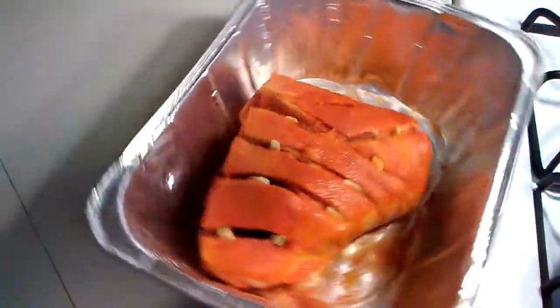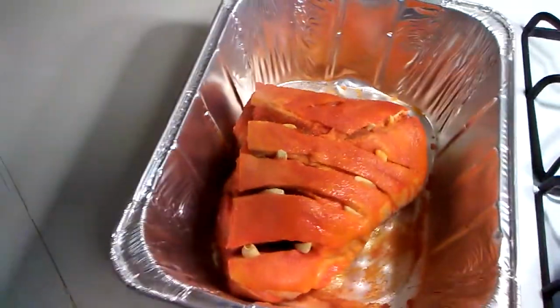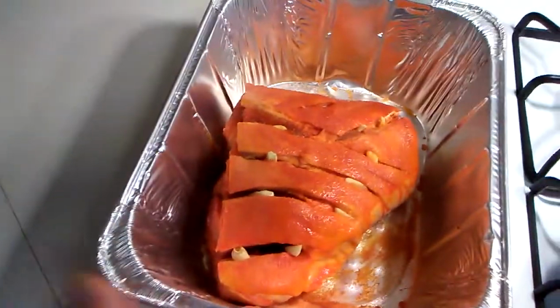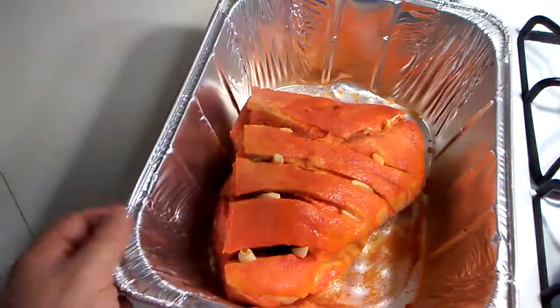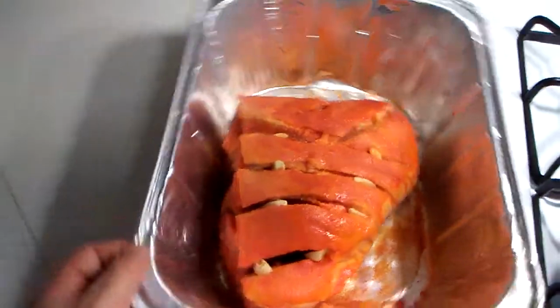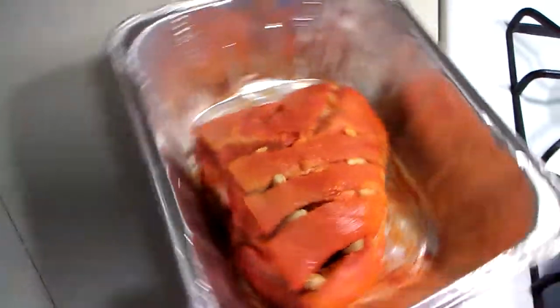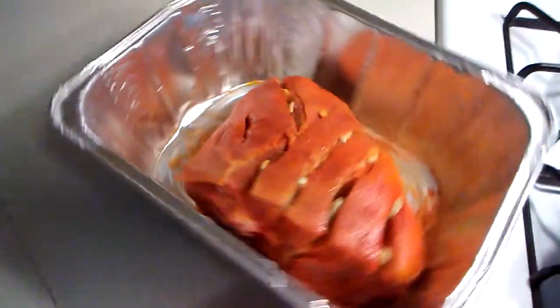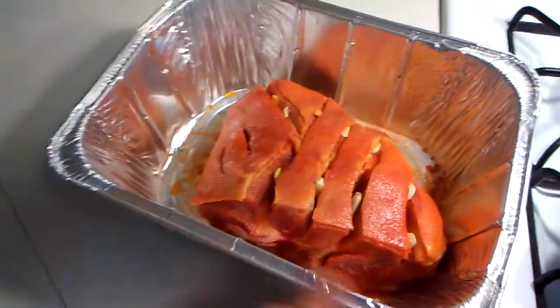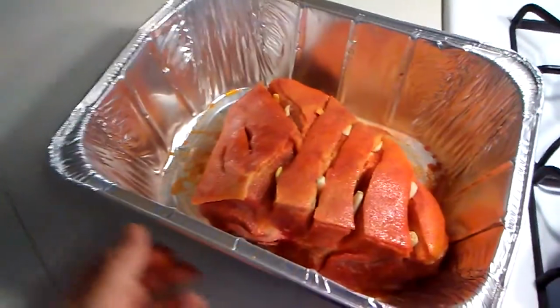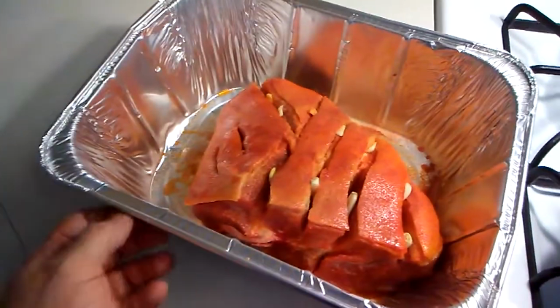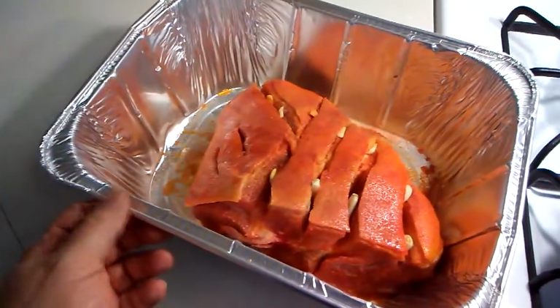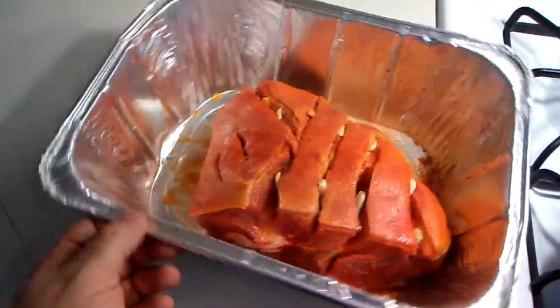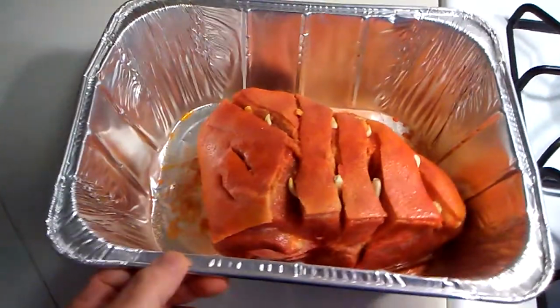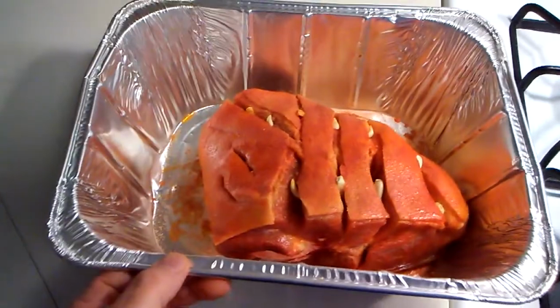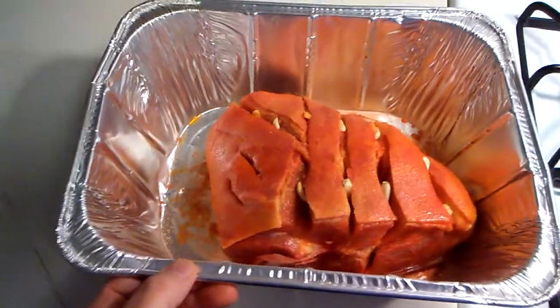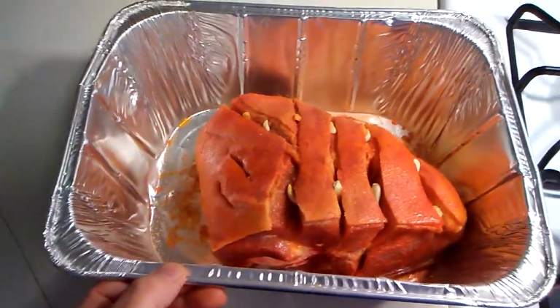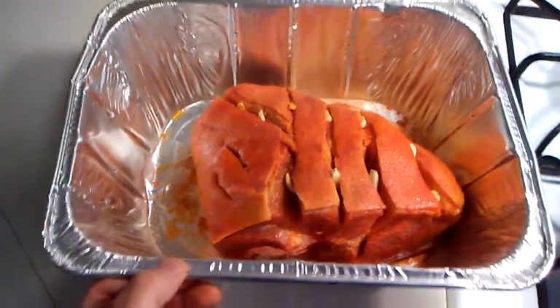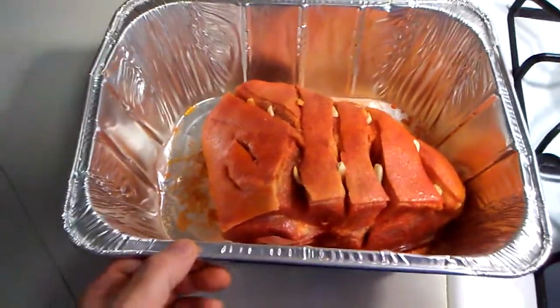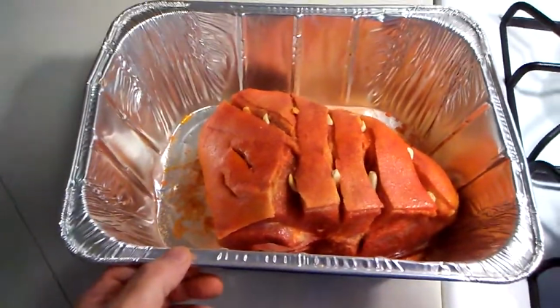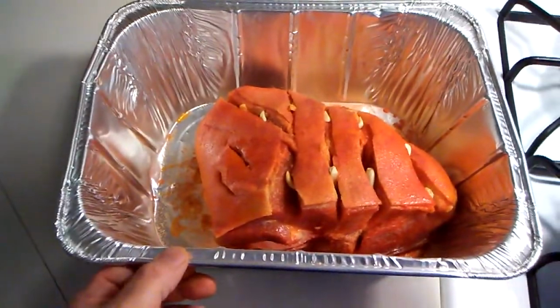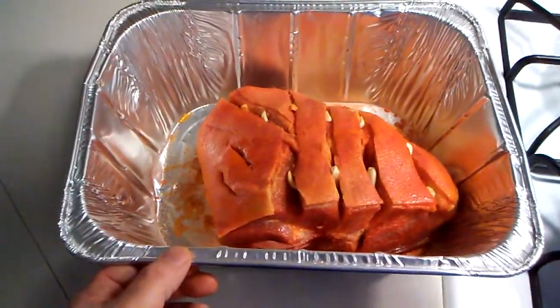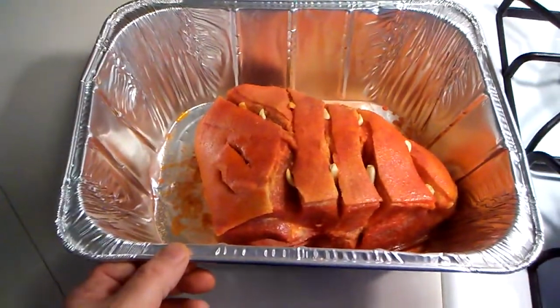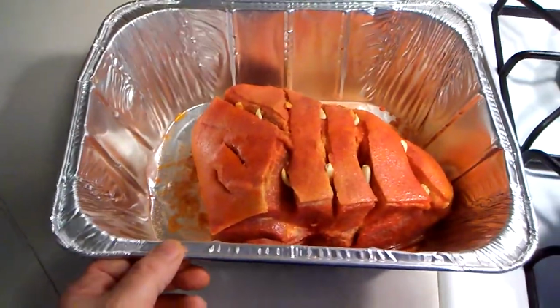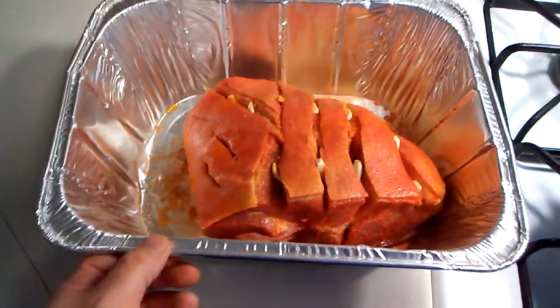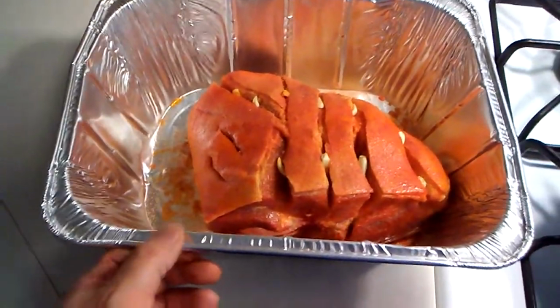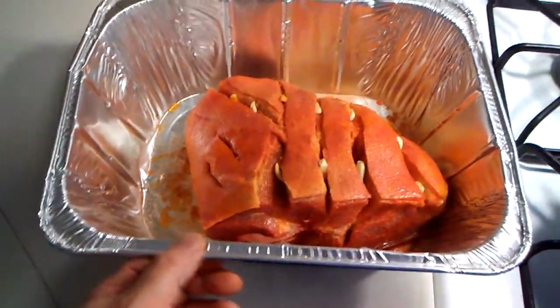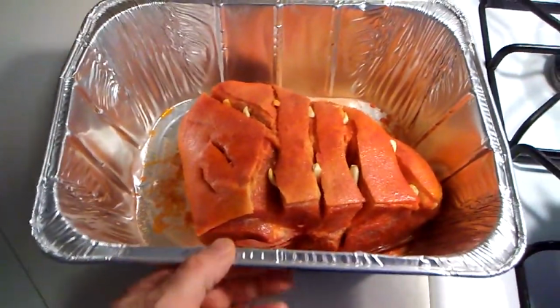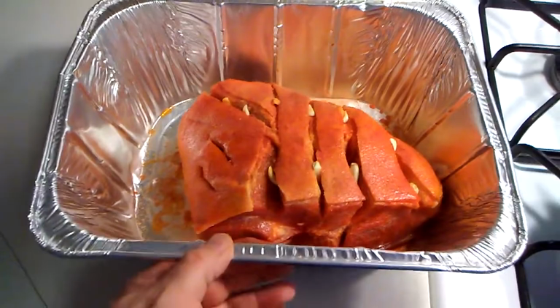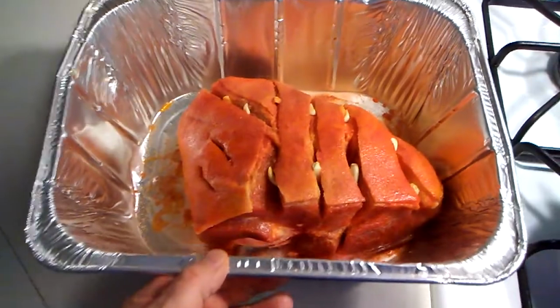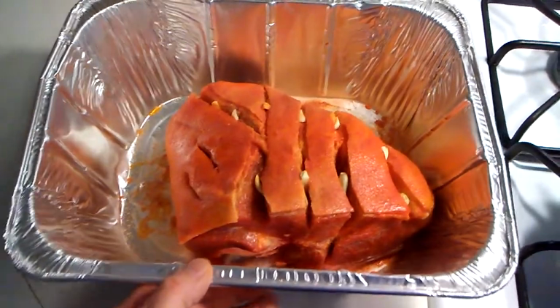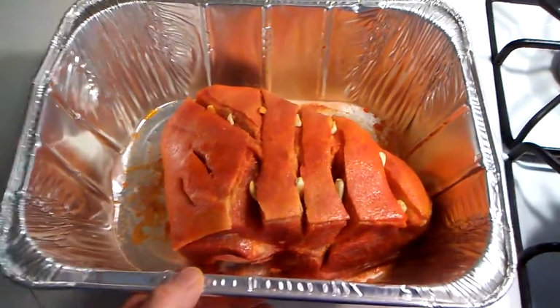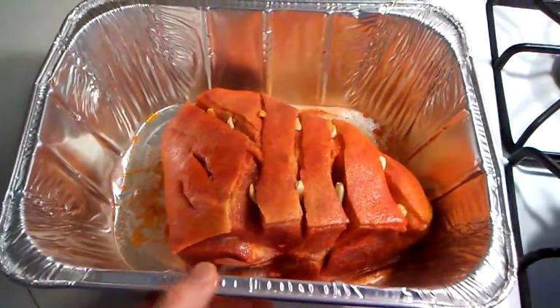Let me give you guys a nice little shot of that. There we go — very nice. I'm gonna put that in the oven.